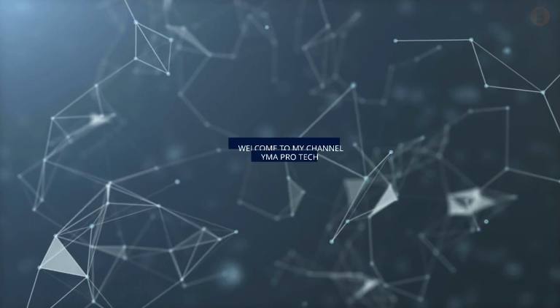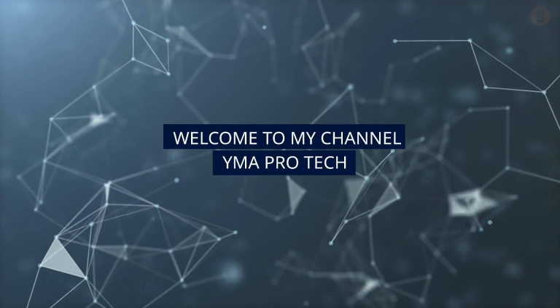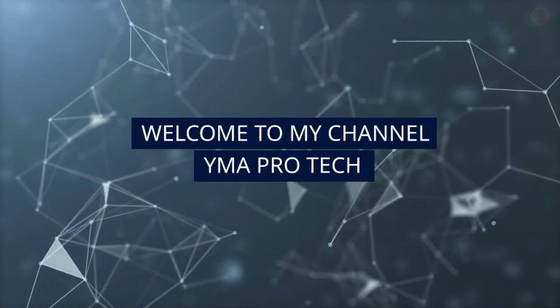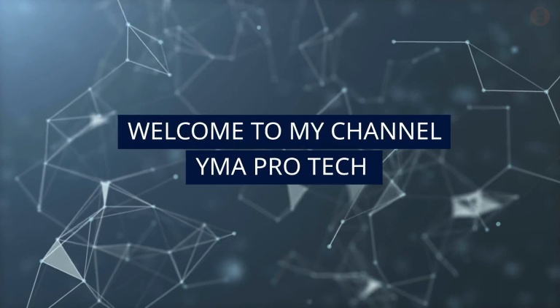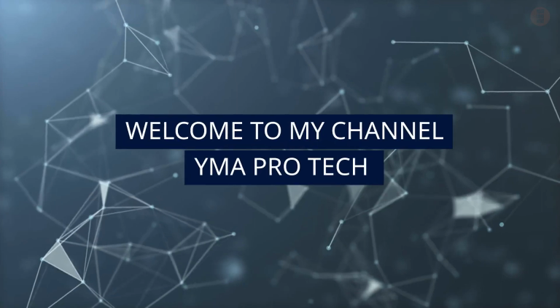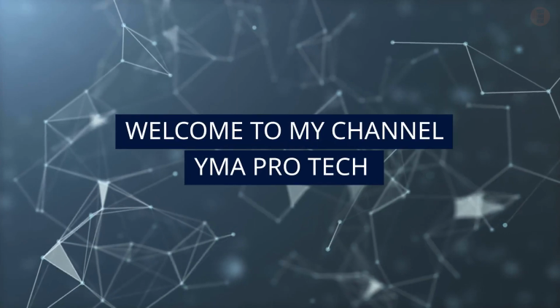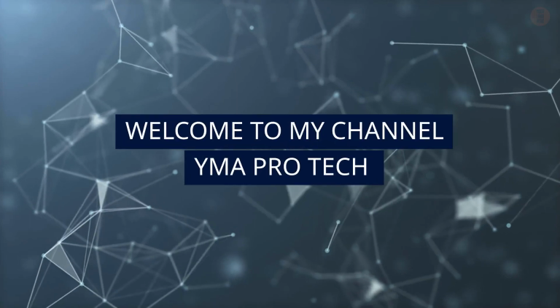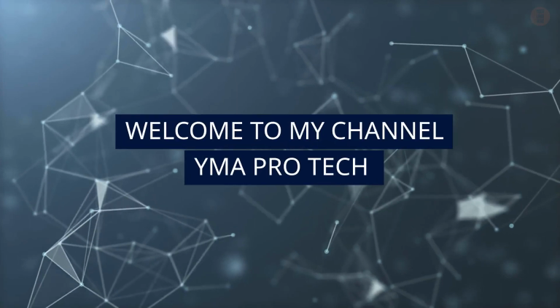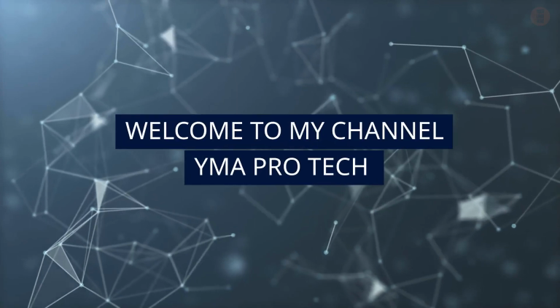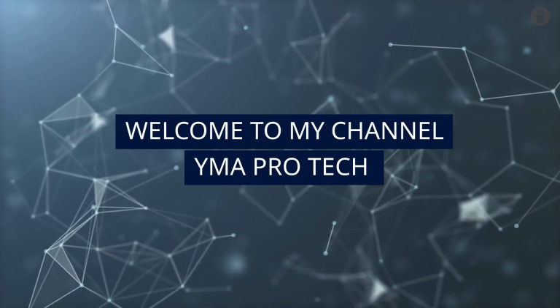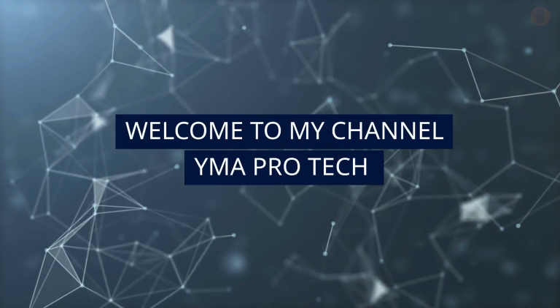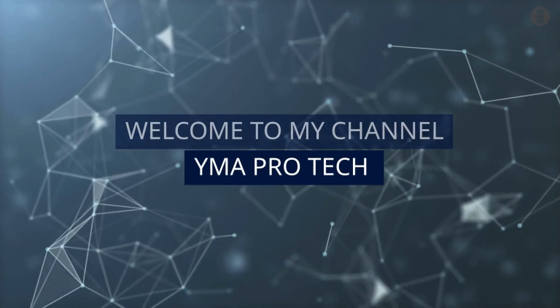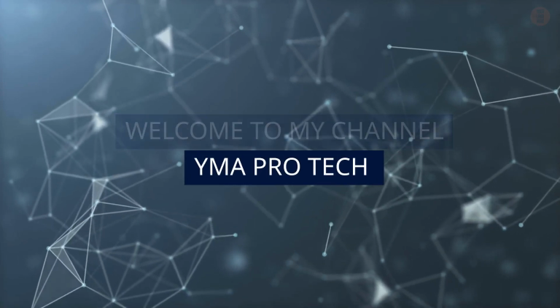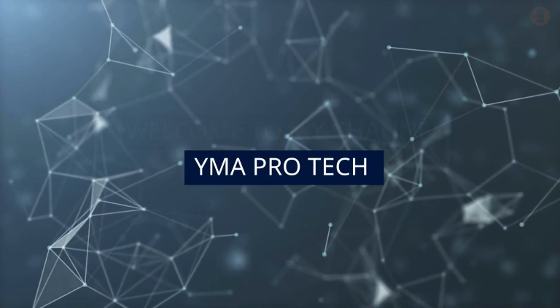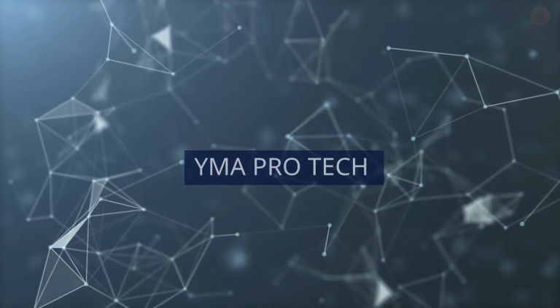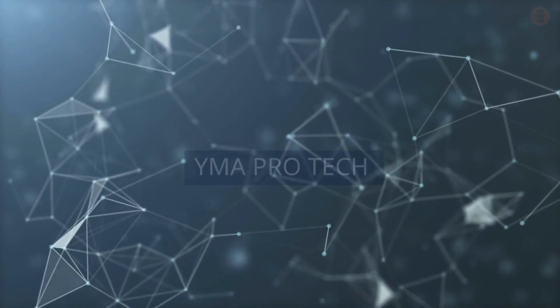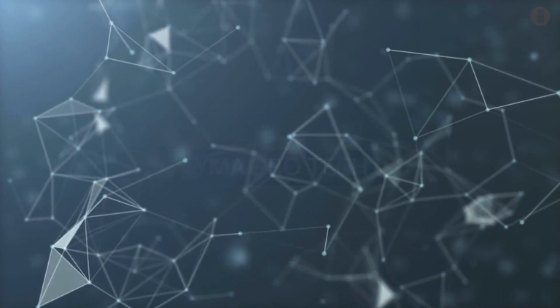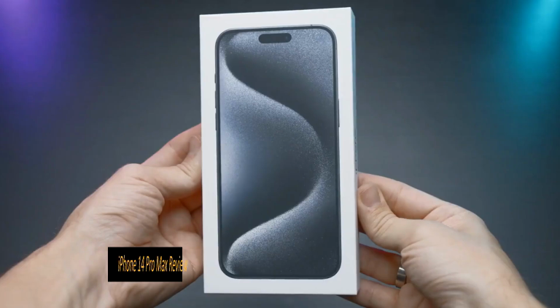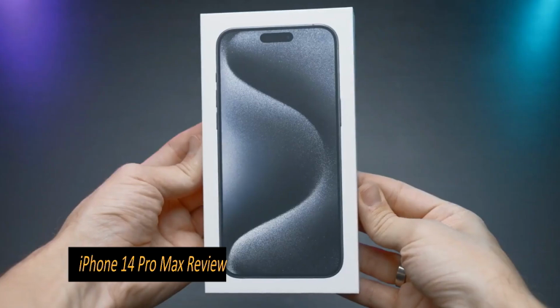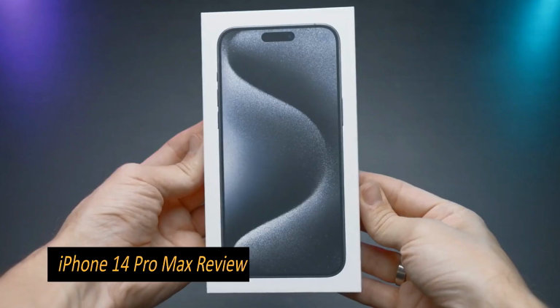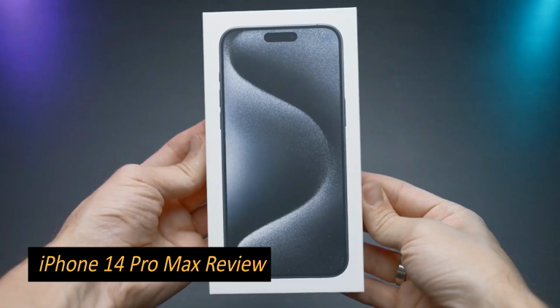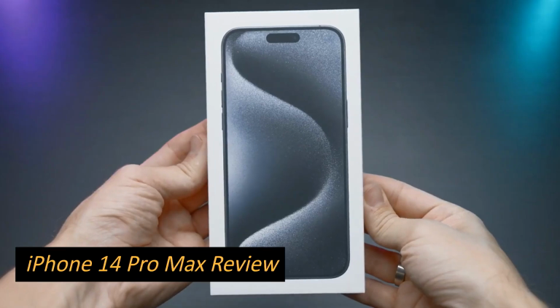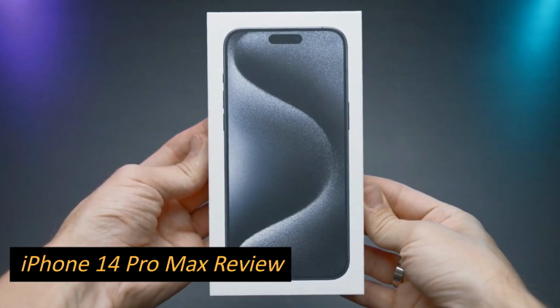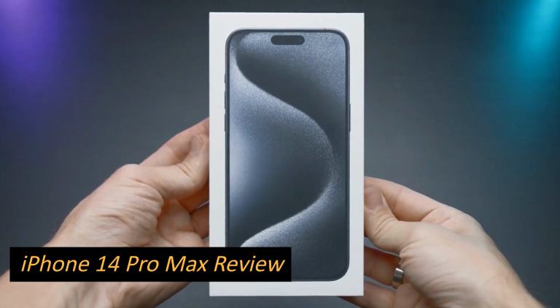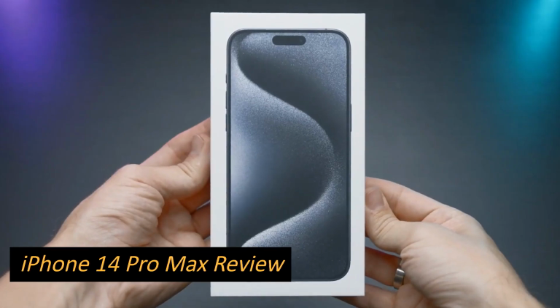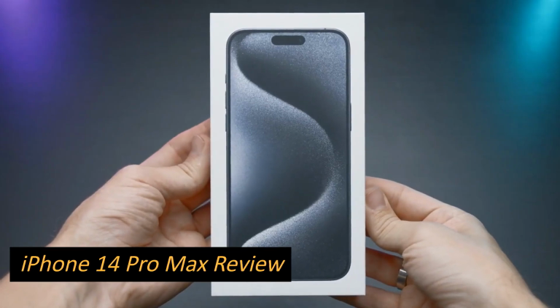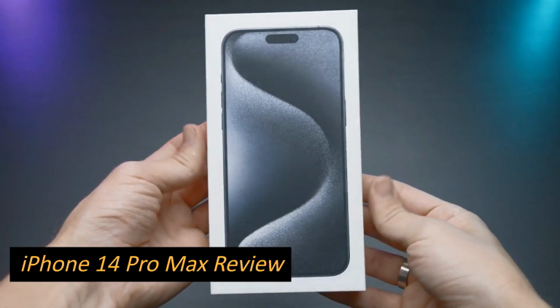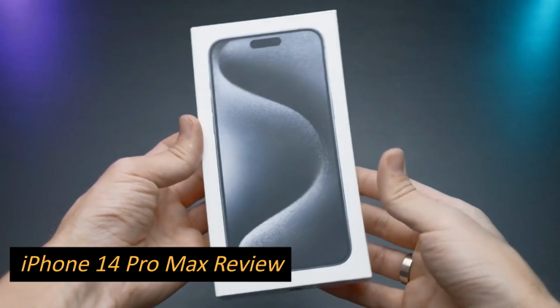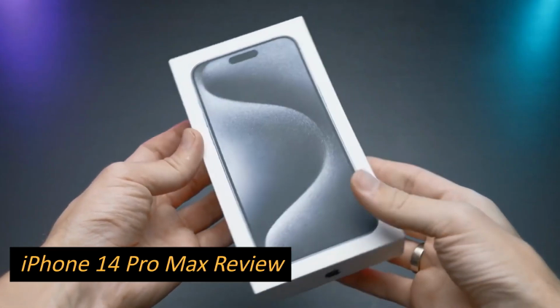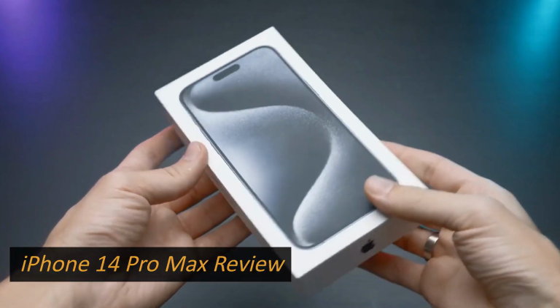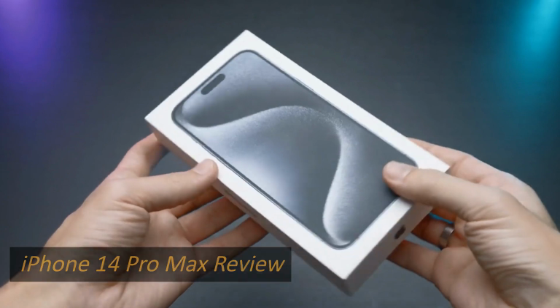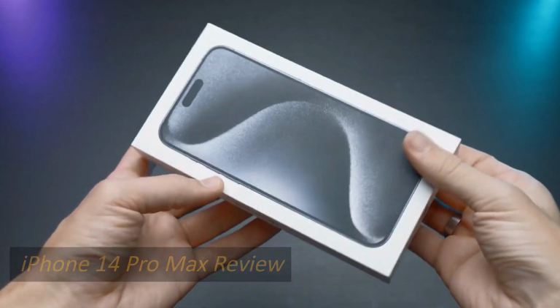Welcome to my channel Wyma Pro Tech. iPhone 14 Pro Max Review.